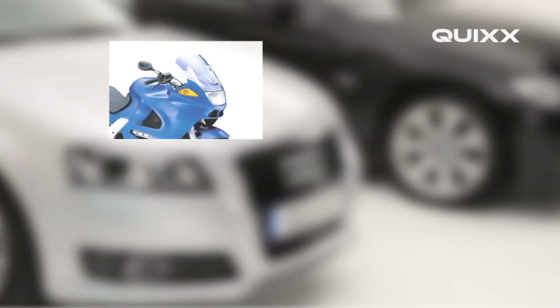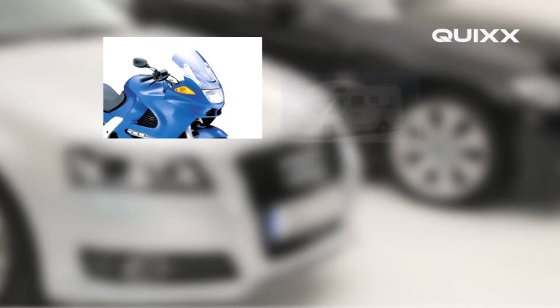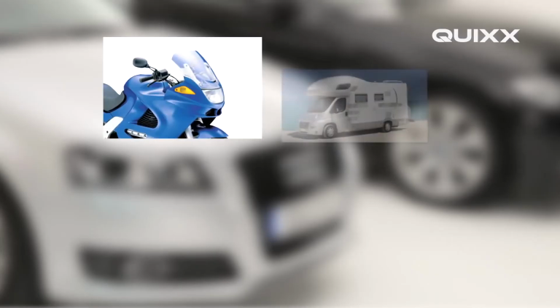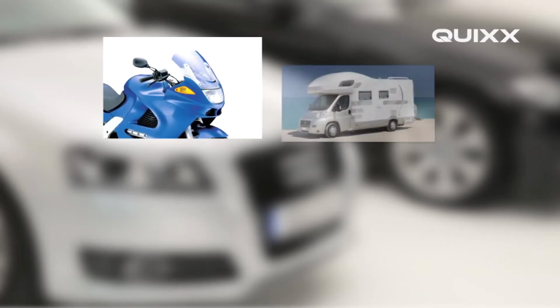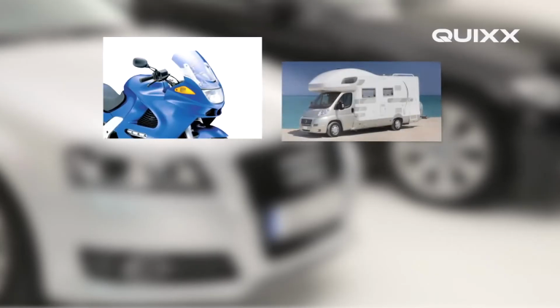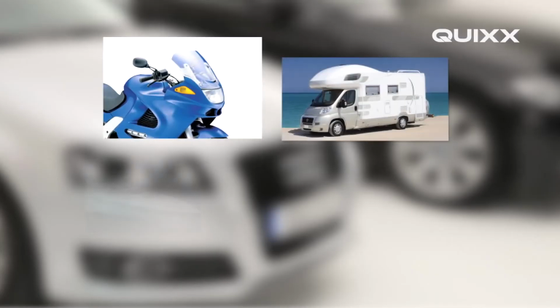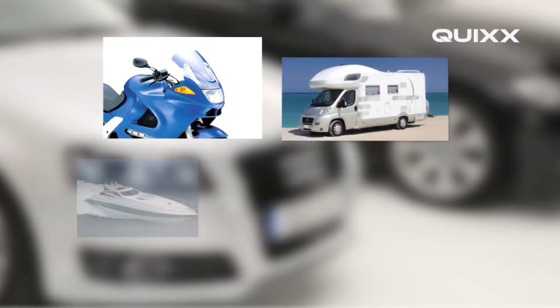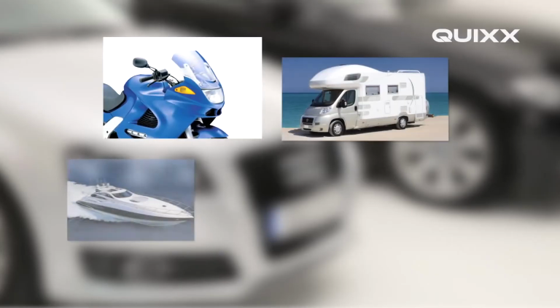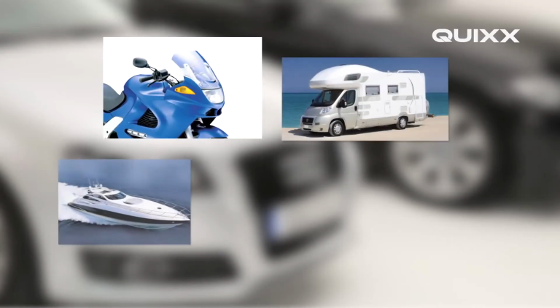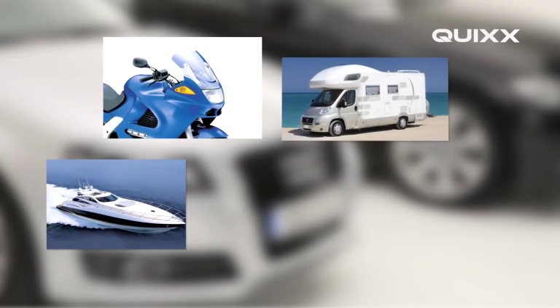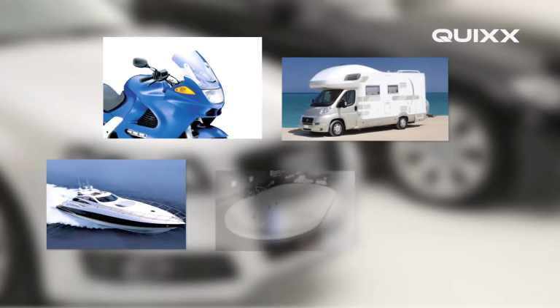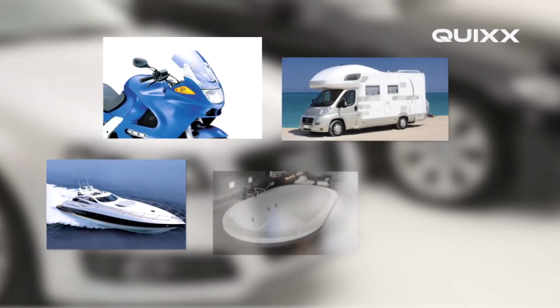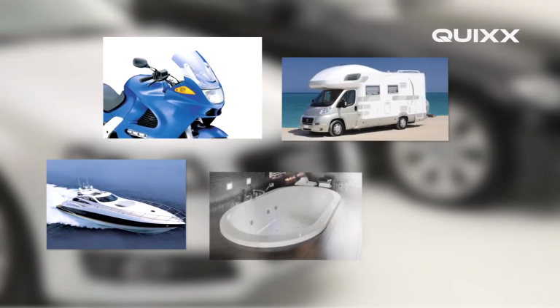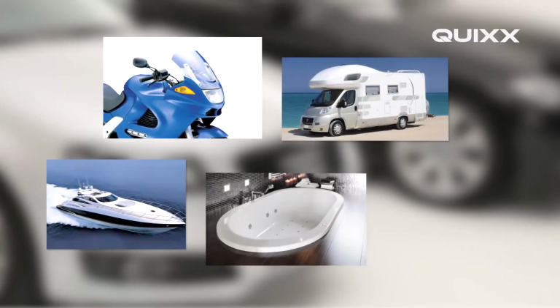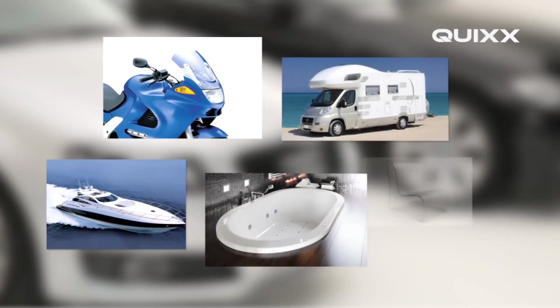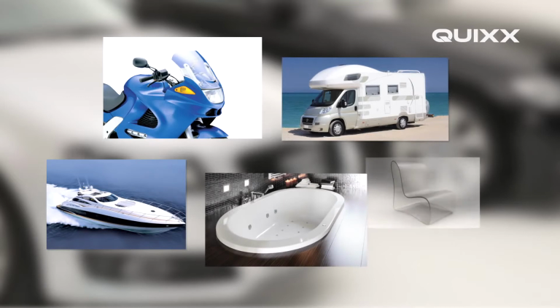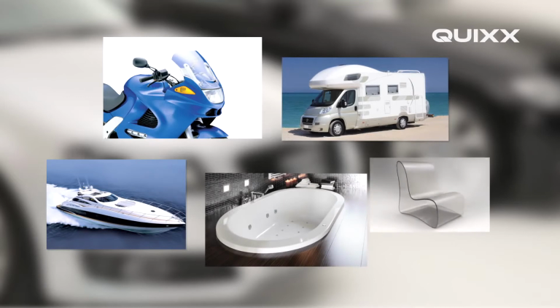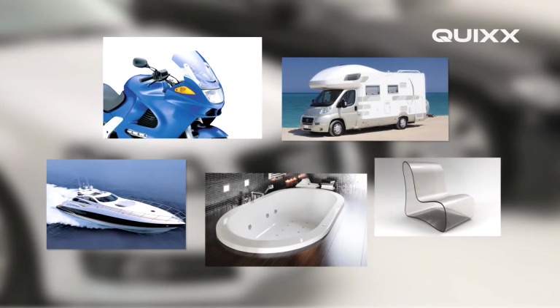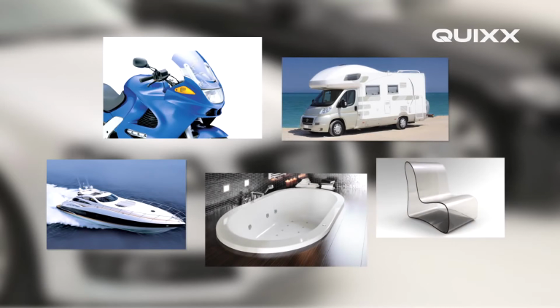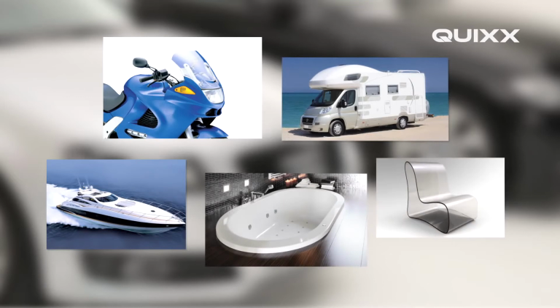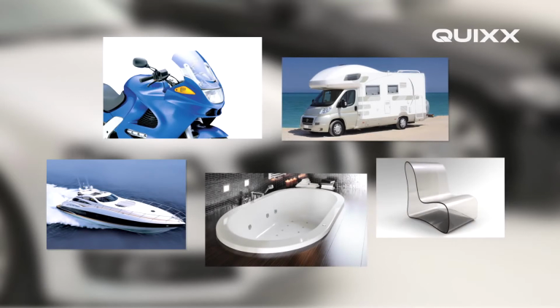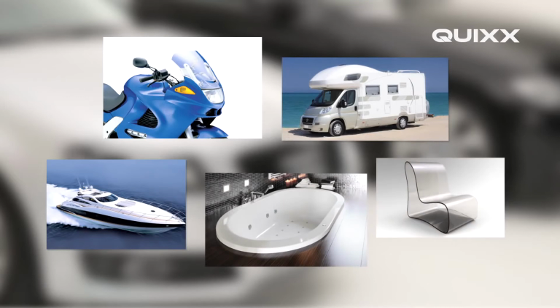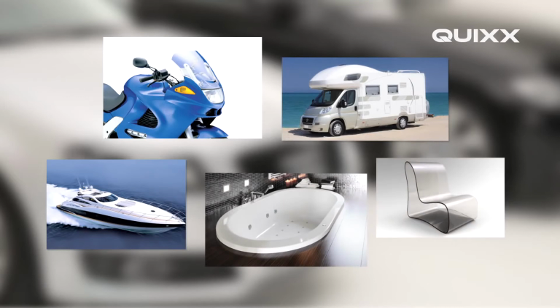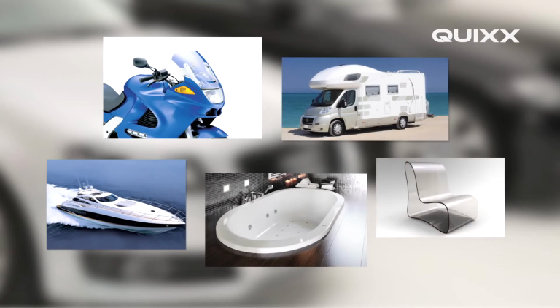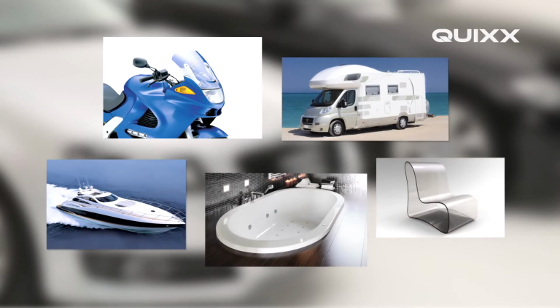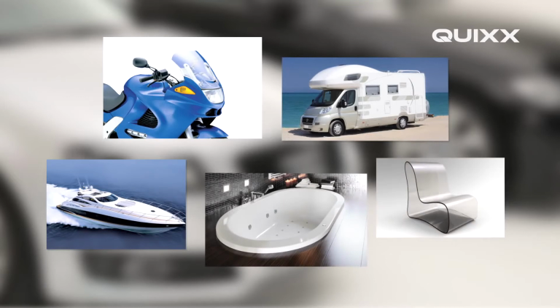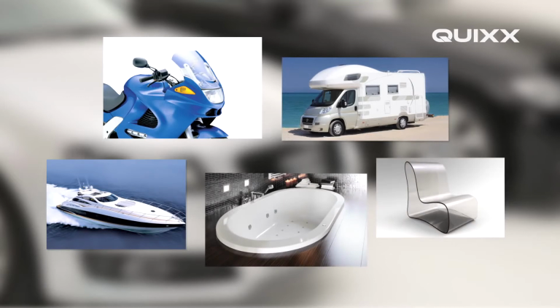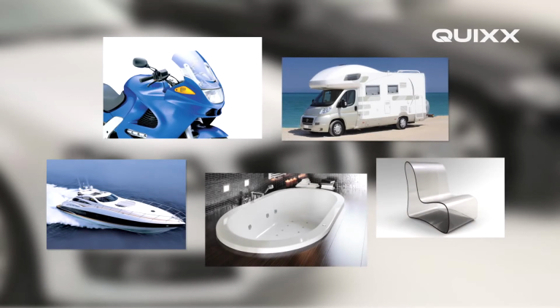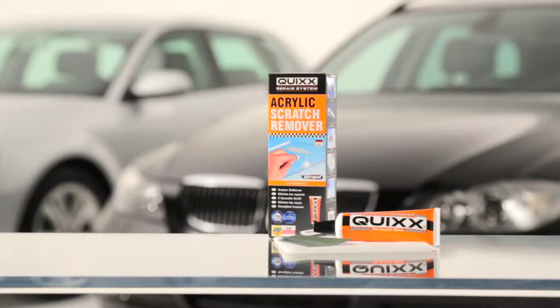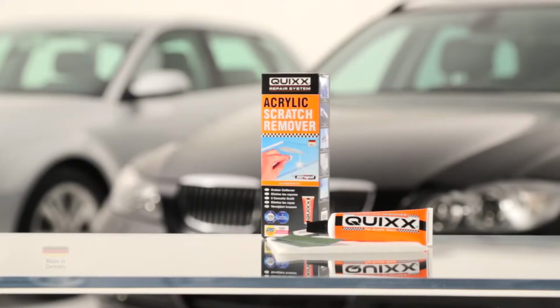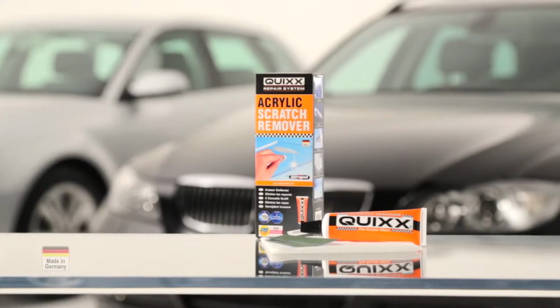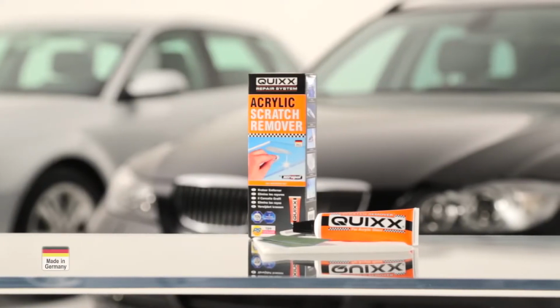Also, use the Quix acrylic scratch remover for motorcycle windscreens, windows of motor caravans or boats, bathtubs, items of furniture, and much more.